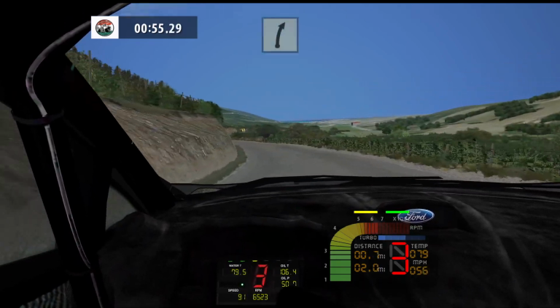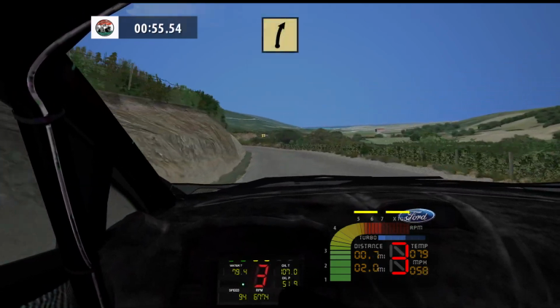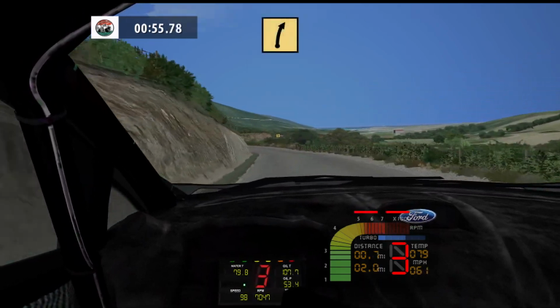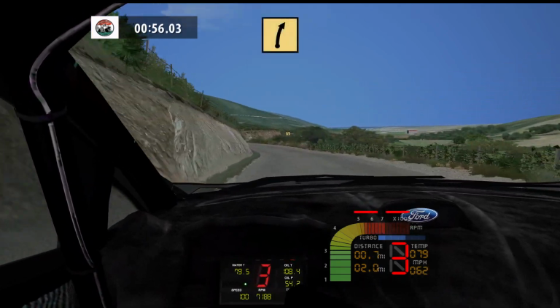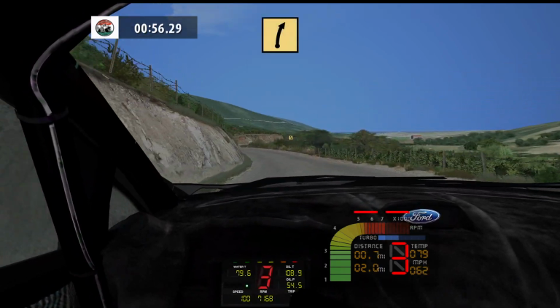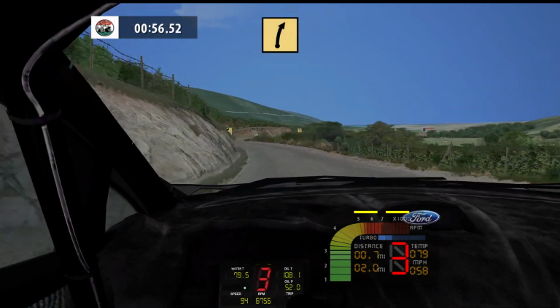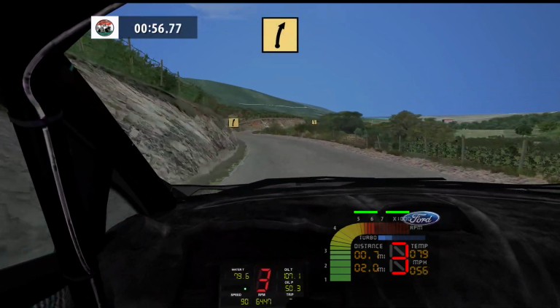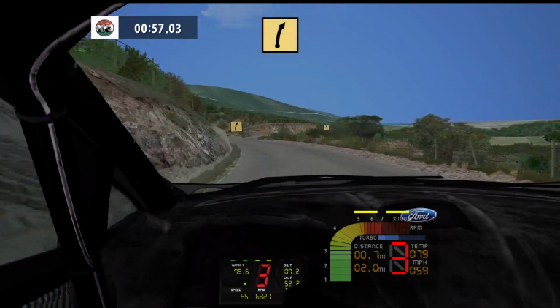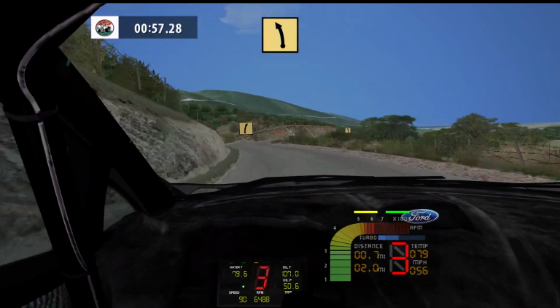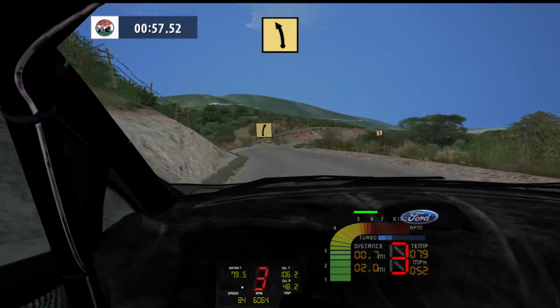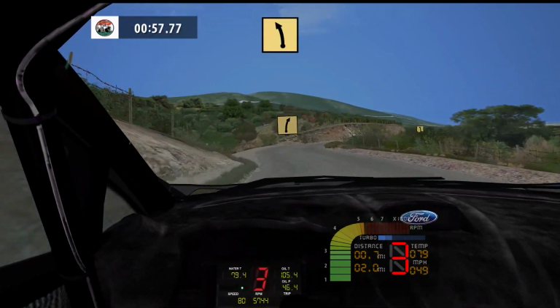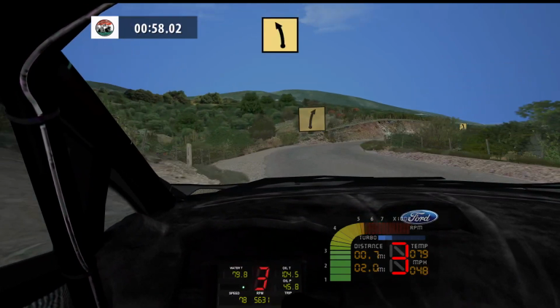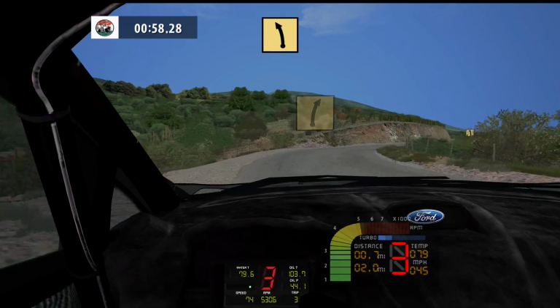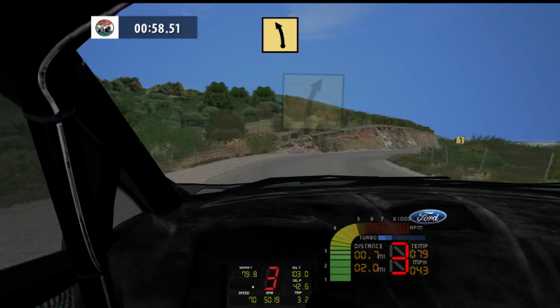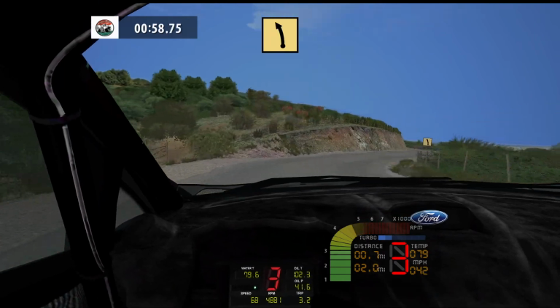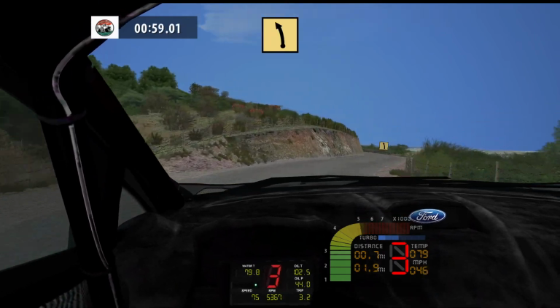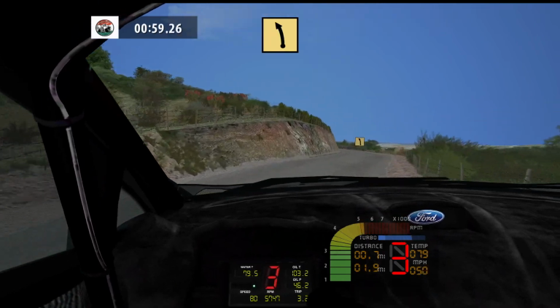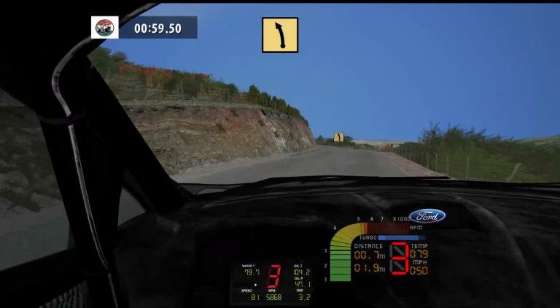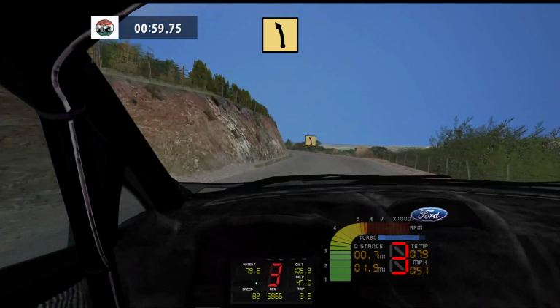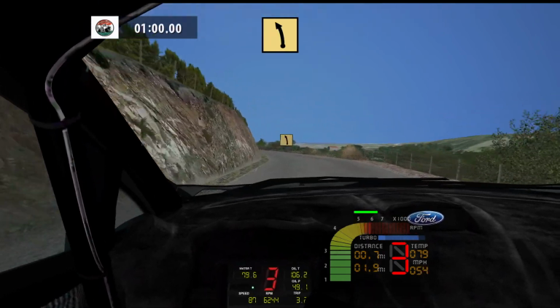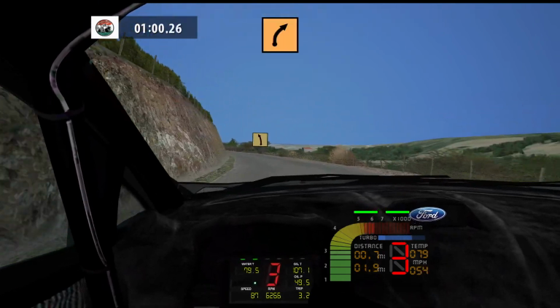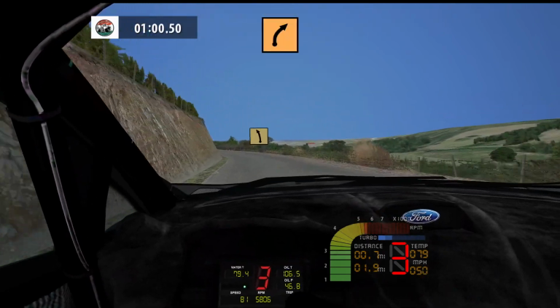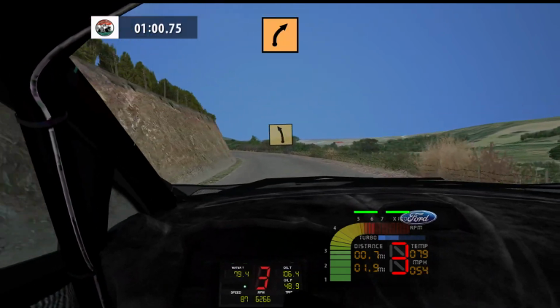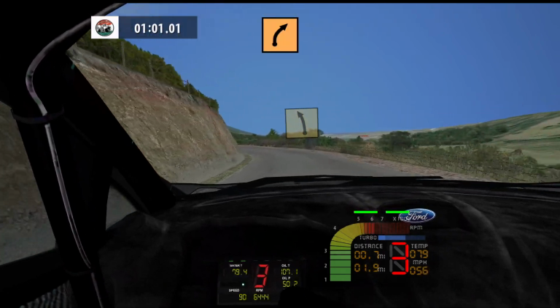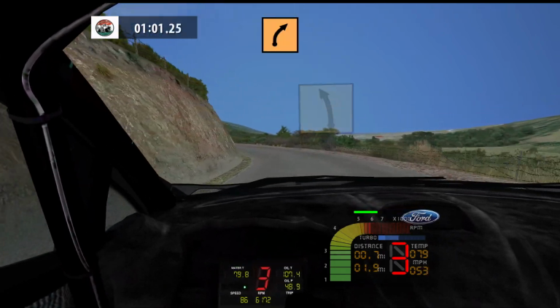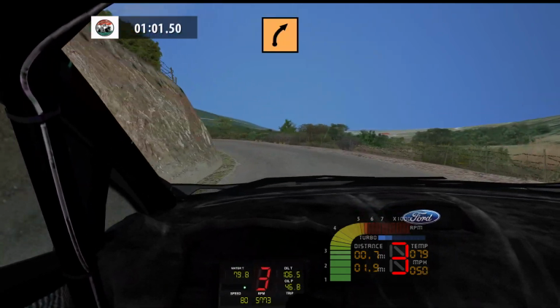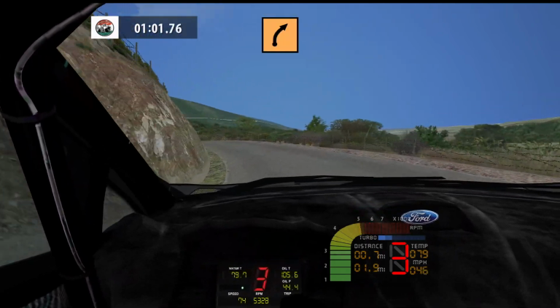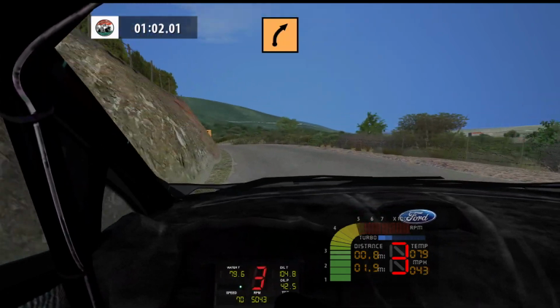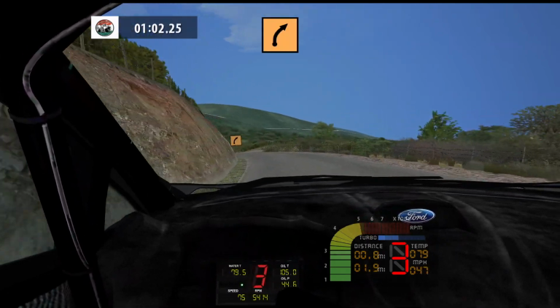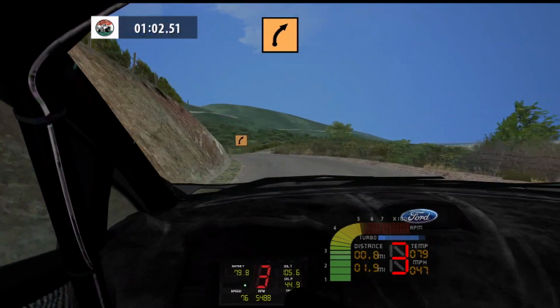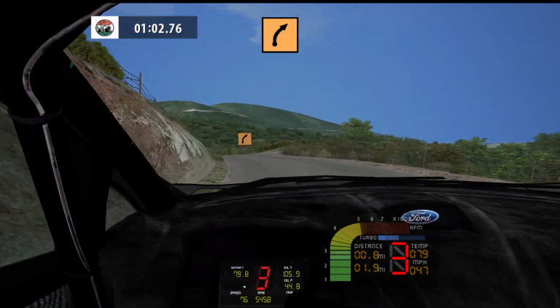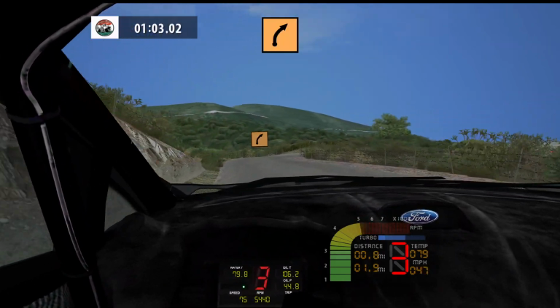Fast right, don't cut, 60. Fast left, 50. Medium right, don't cut, 160.